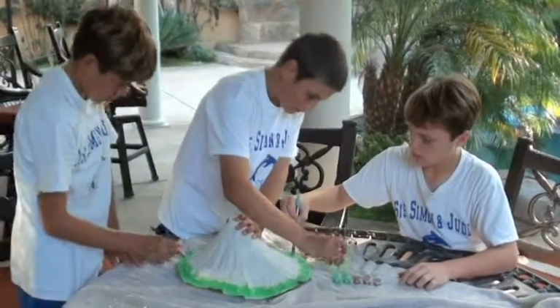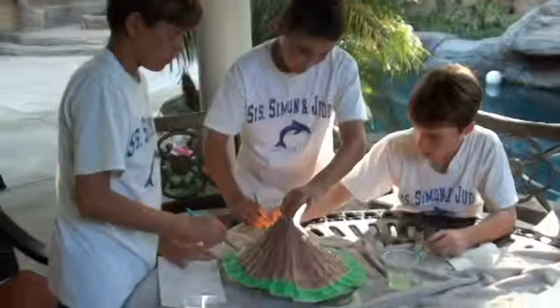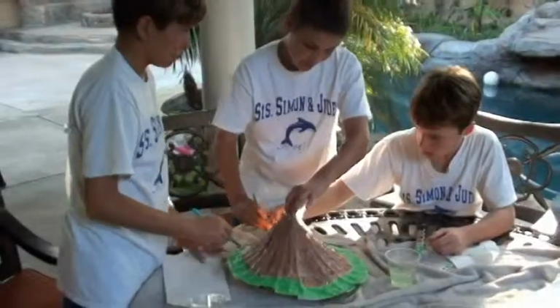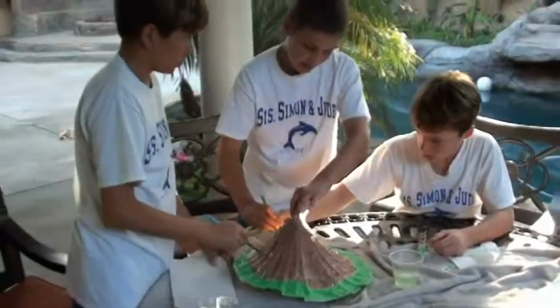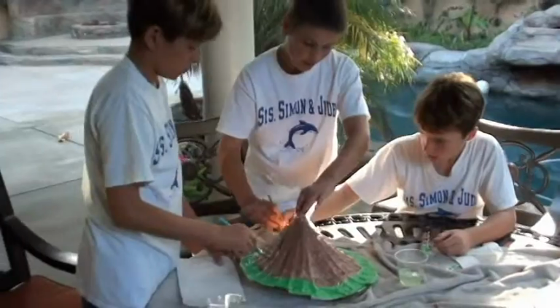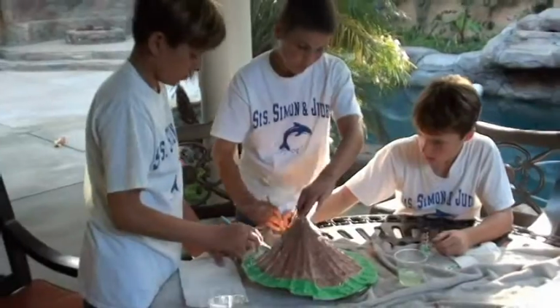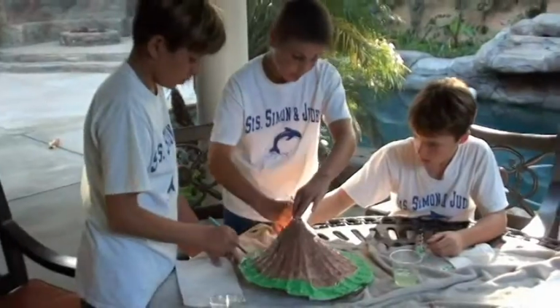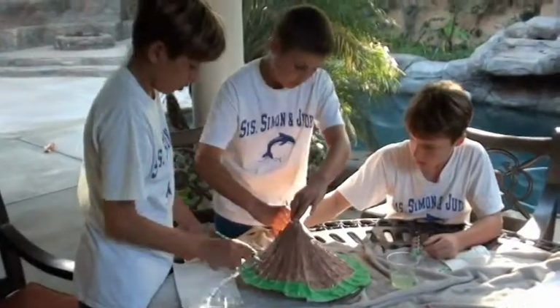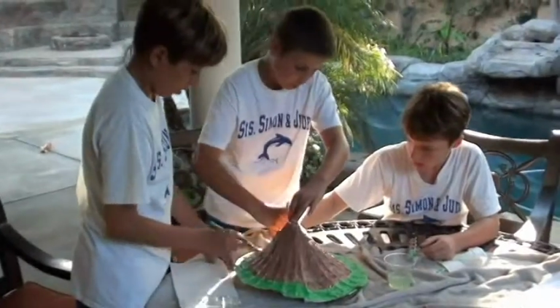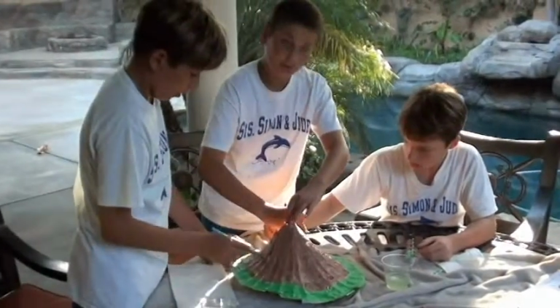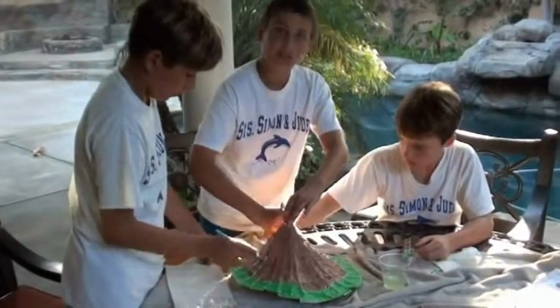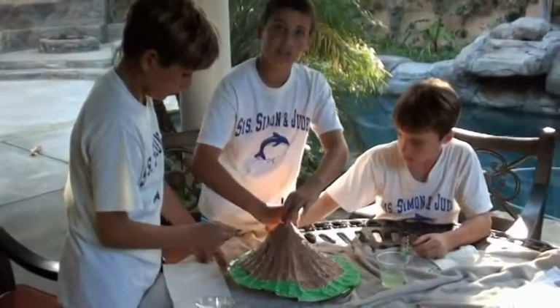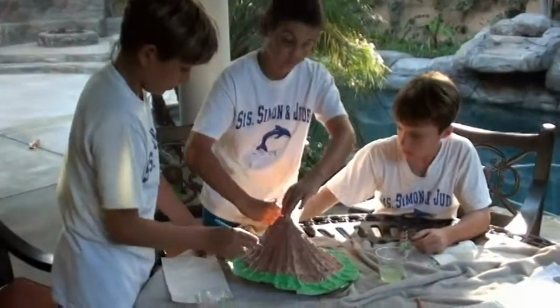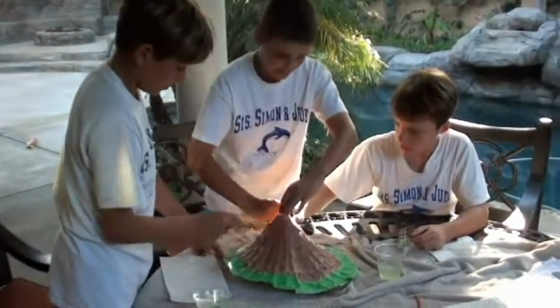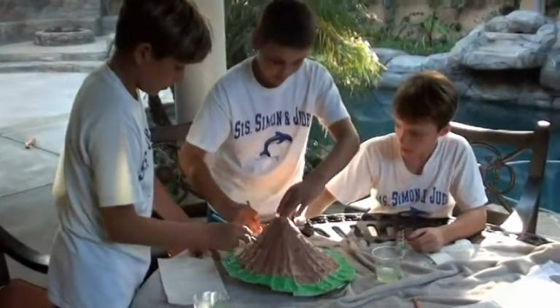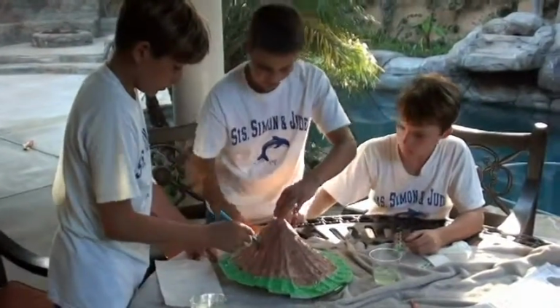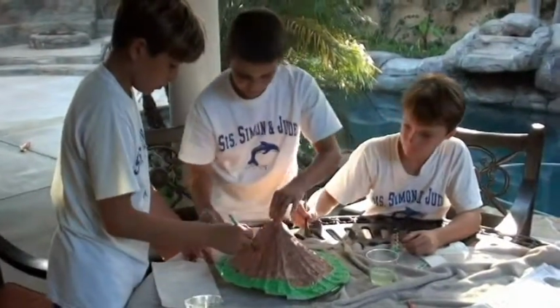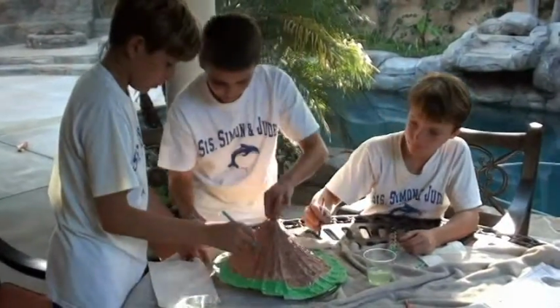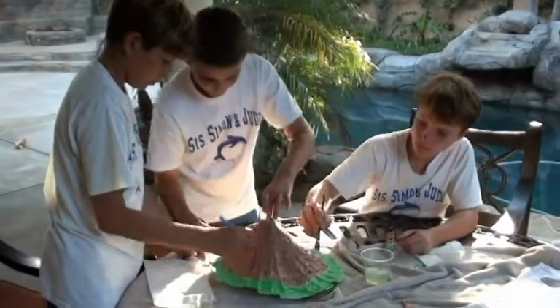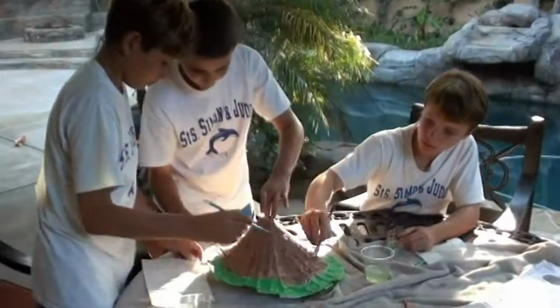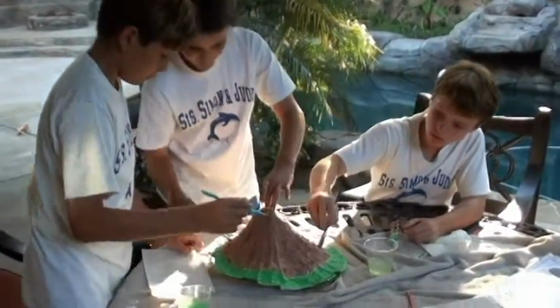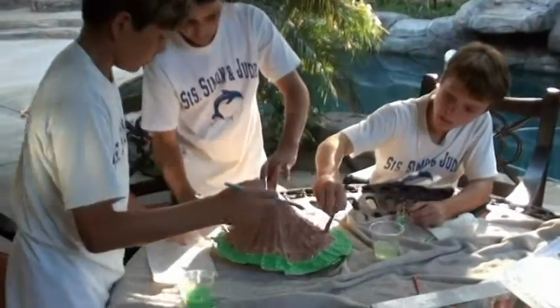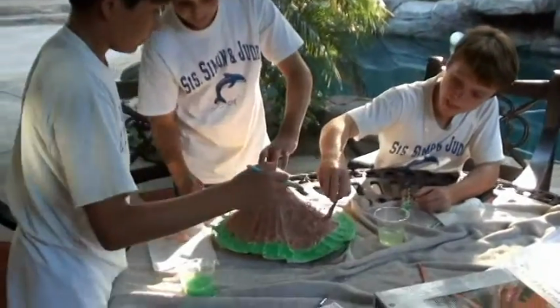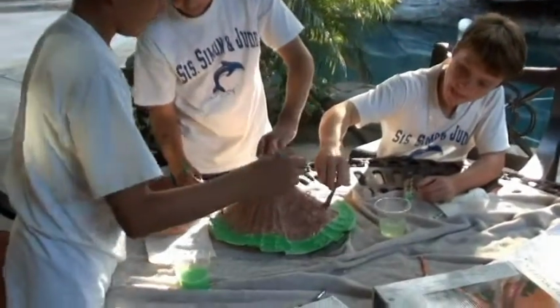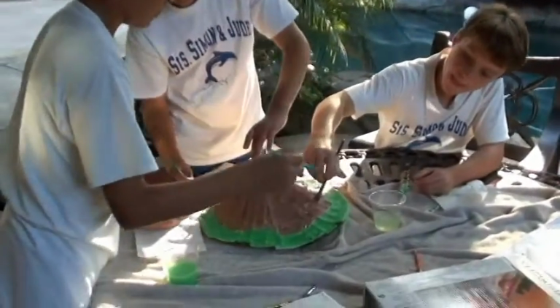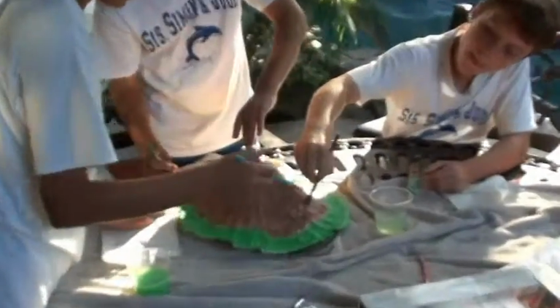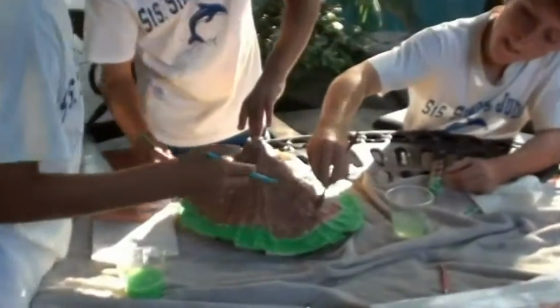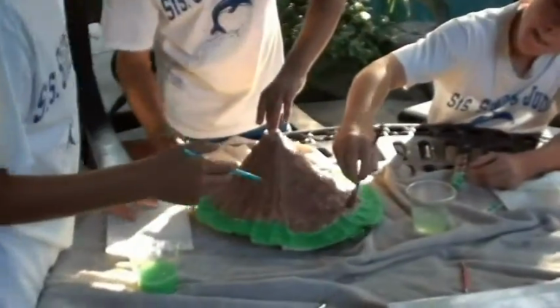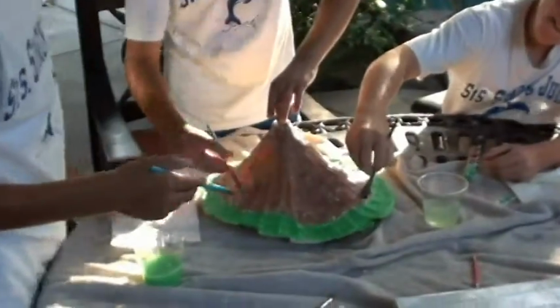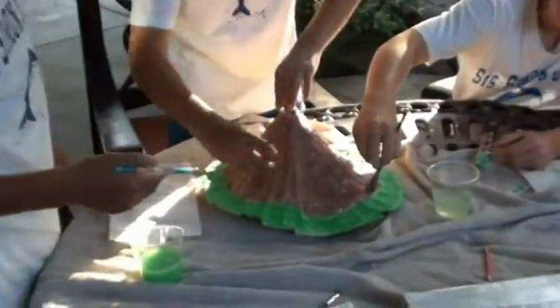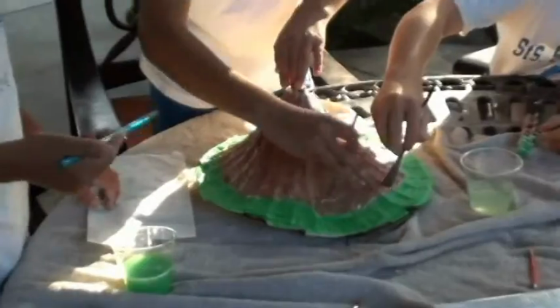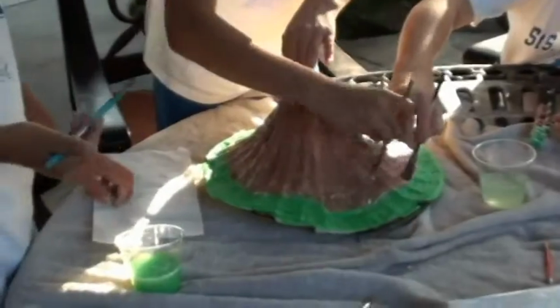Now we've almost finished painting our volcano and it's soon to be erupted.